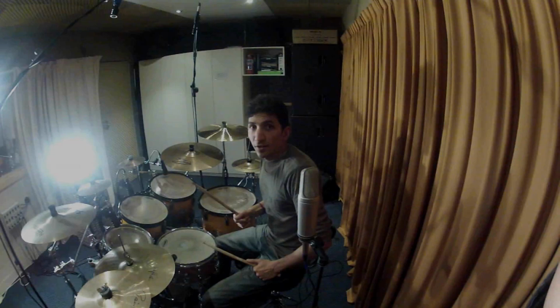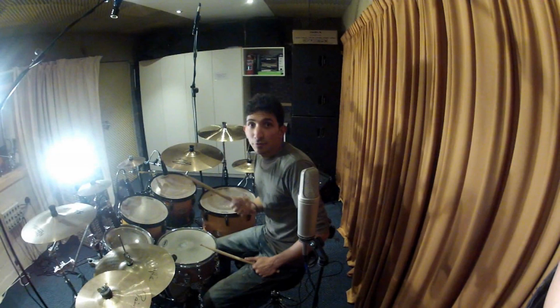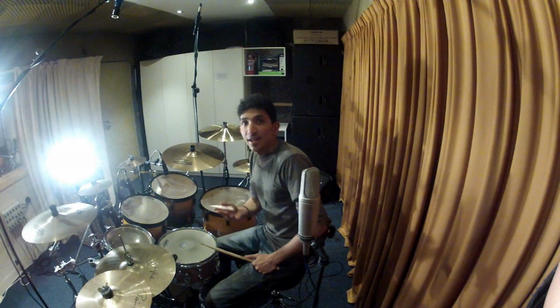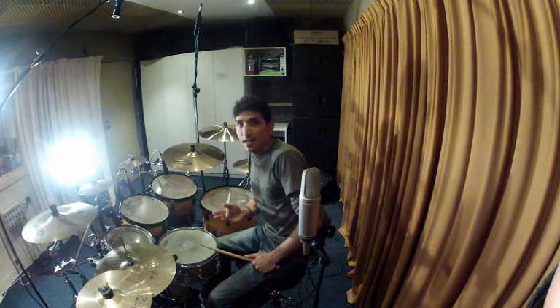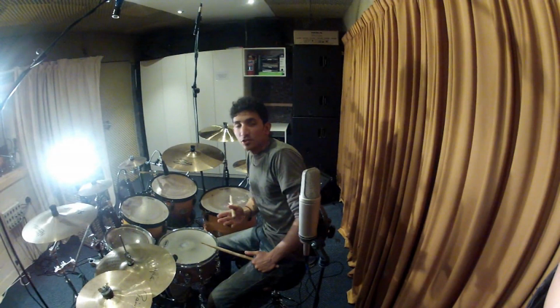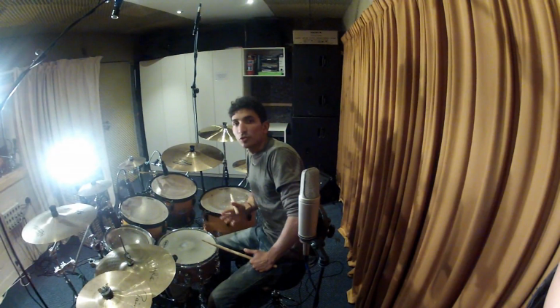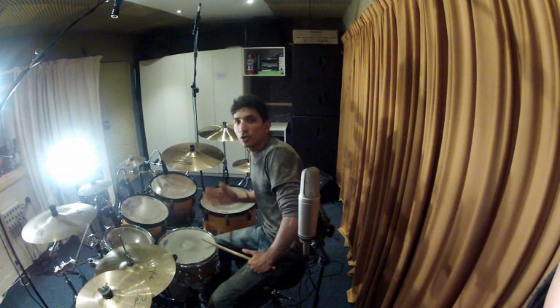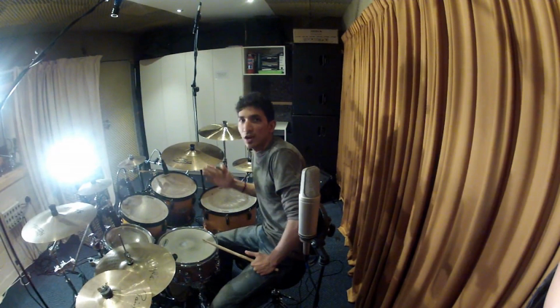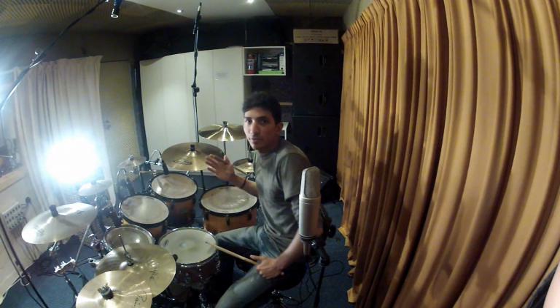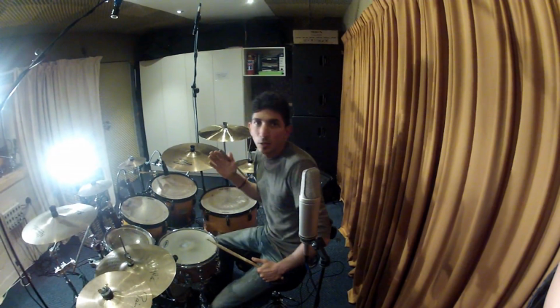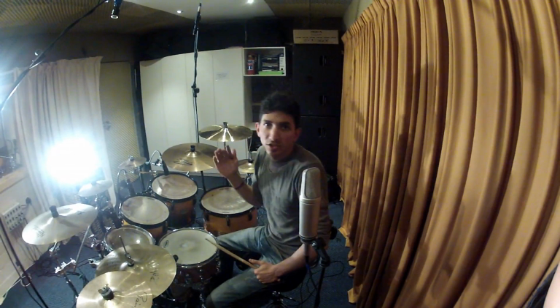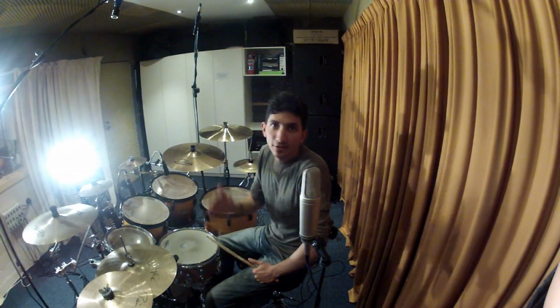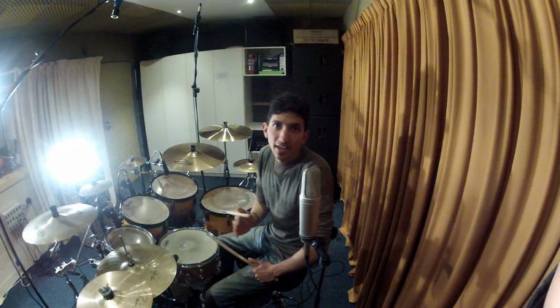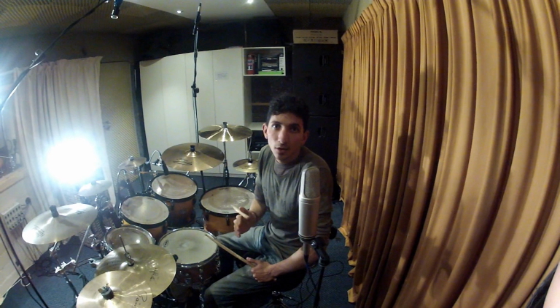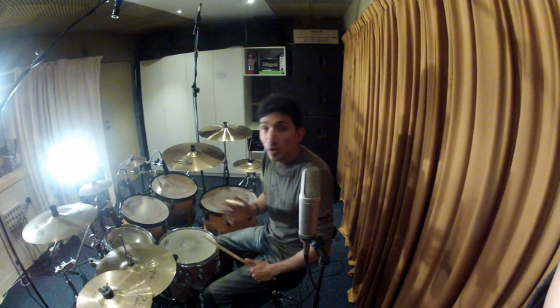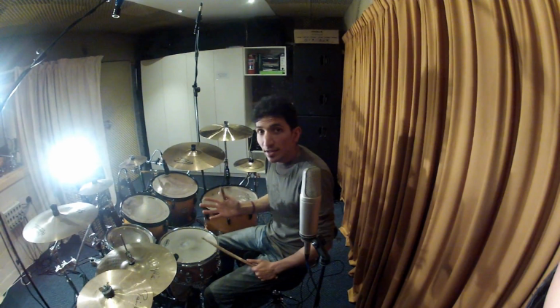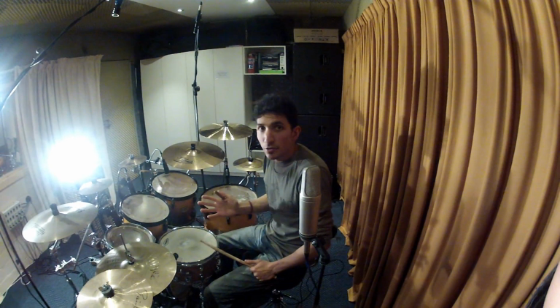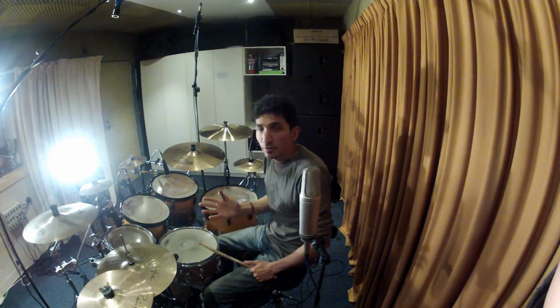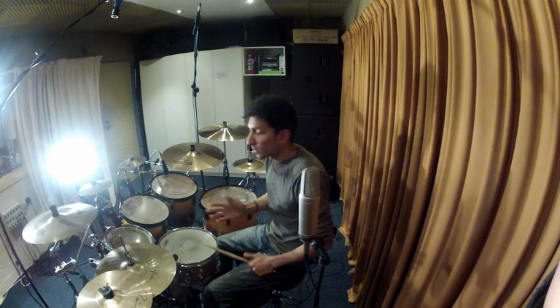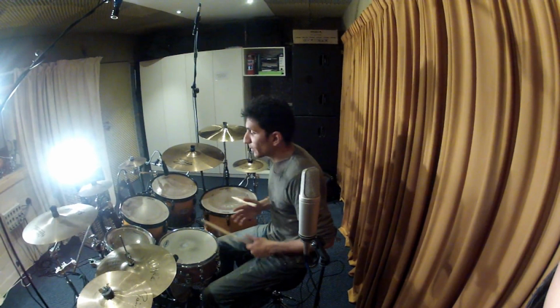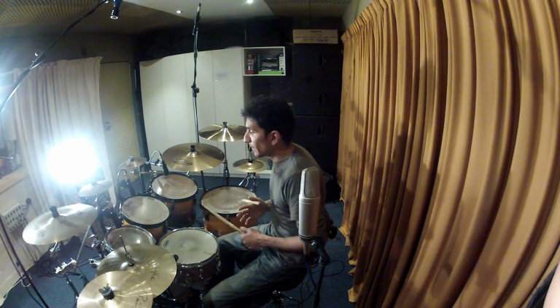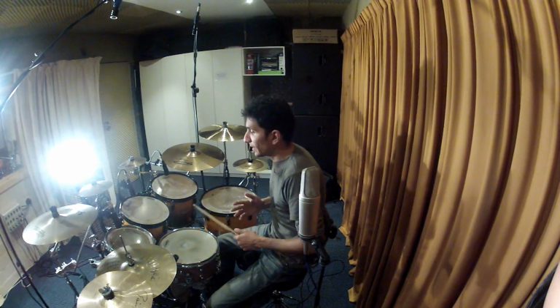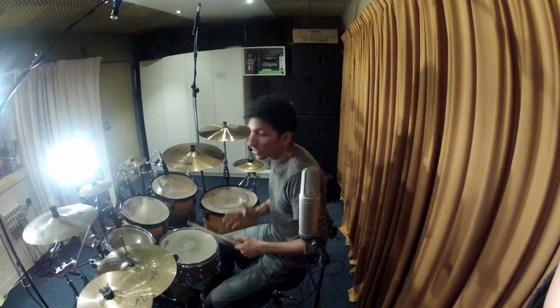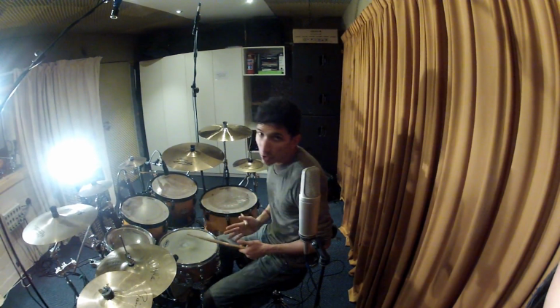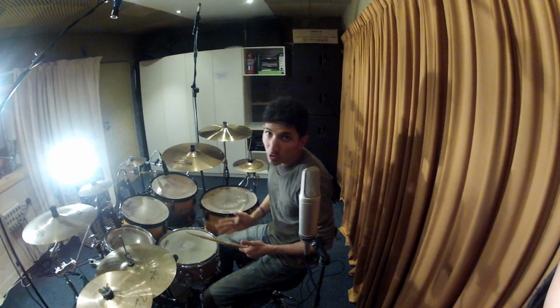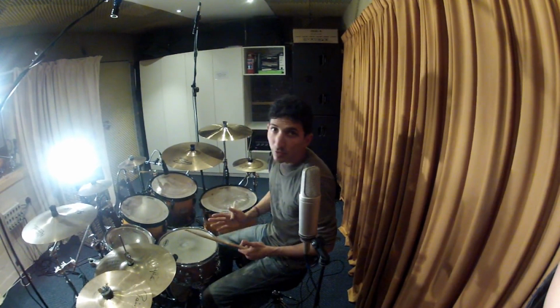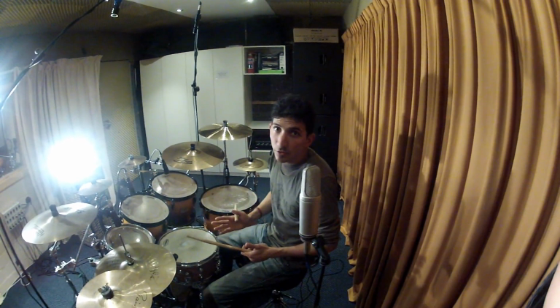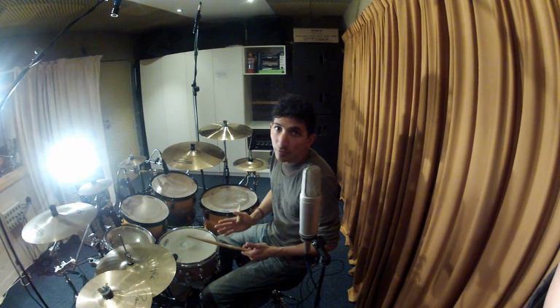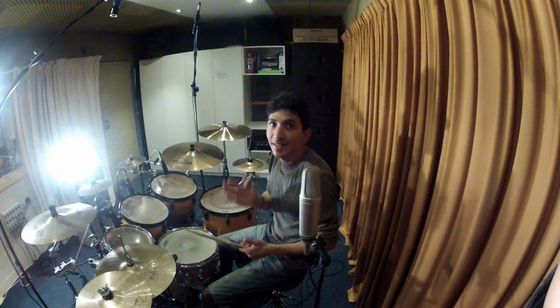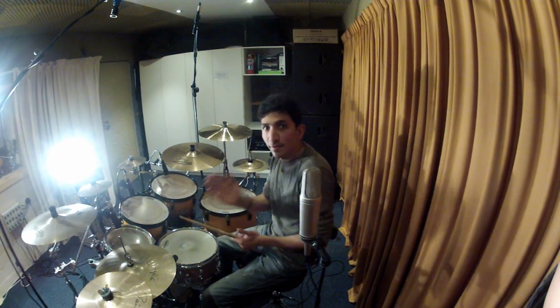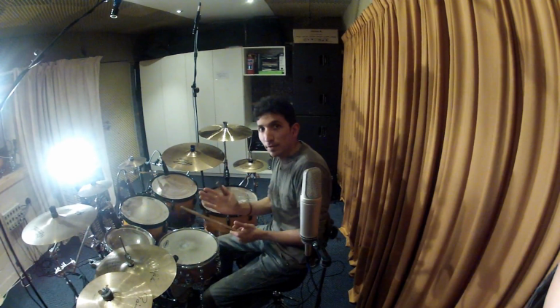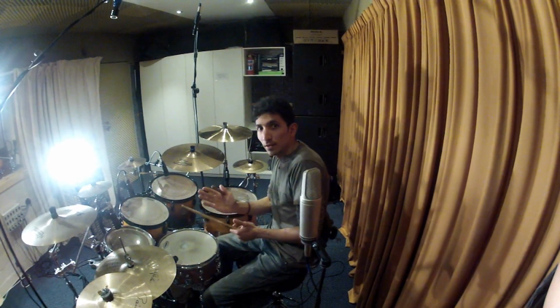Finally, I'm just going to show you how the fill would sound like with a groove. I'm going to be playing three bars of a groove, then a fill.